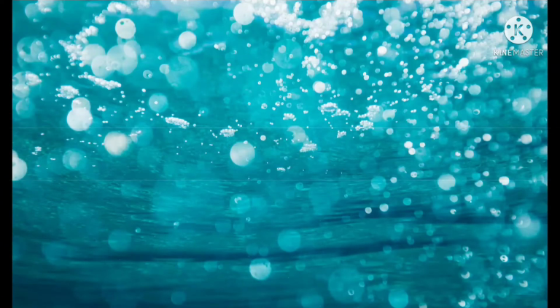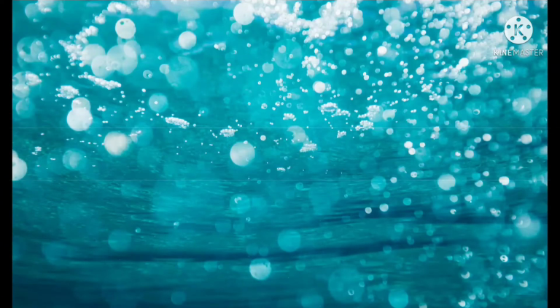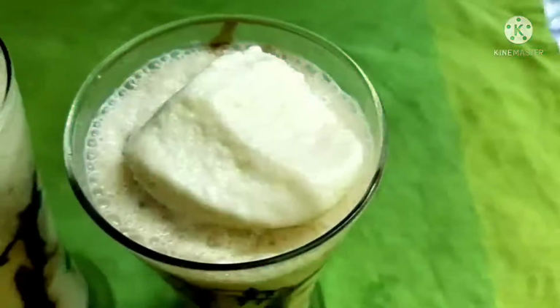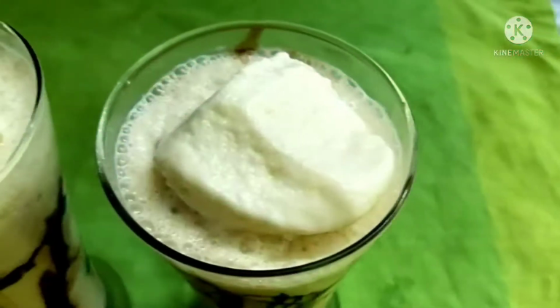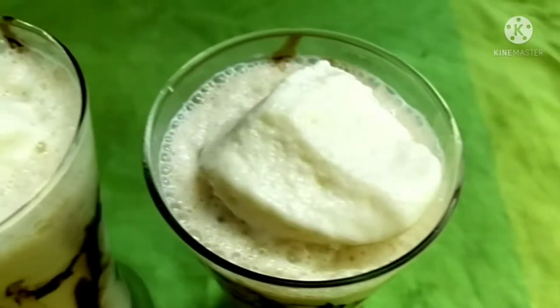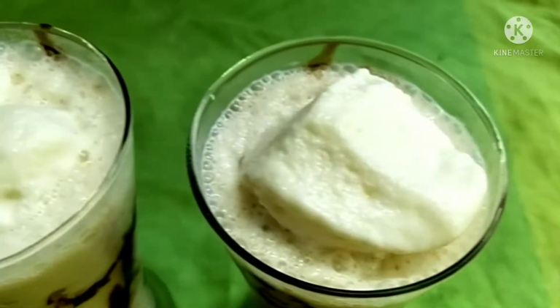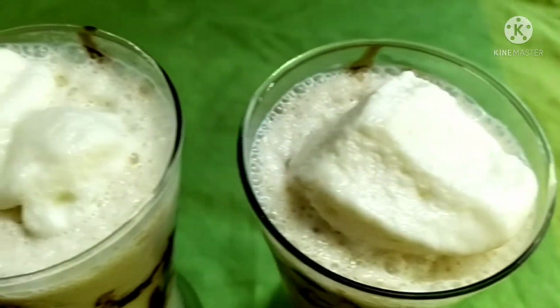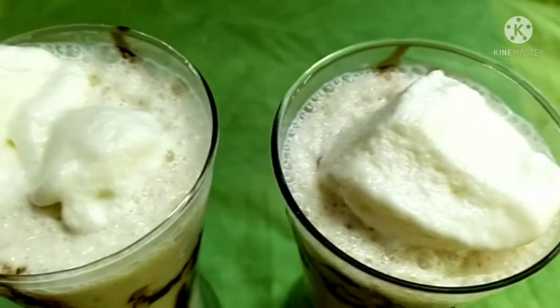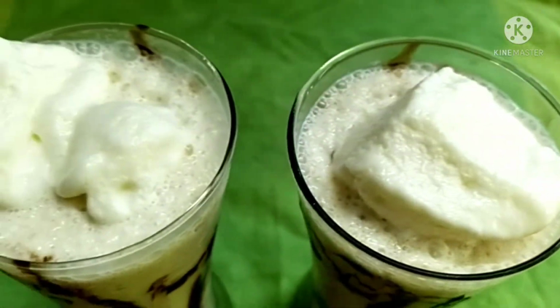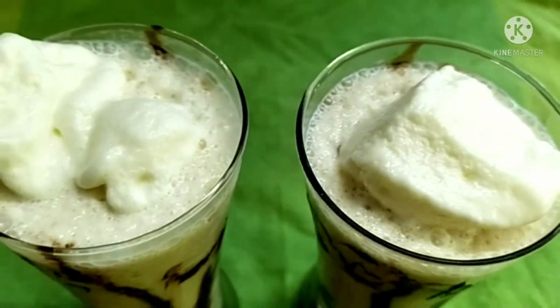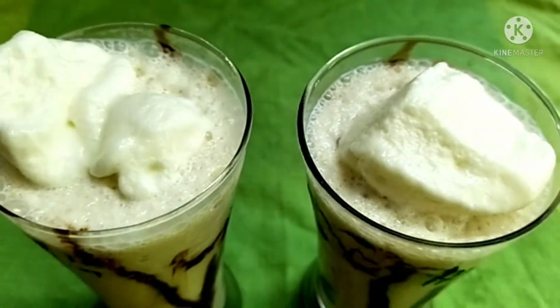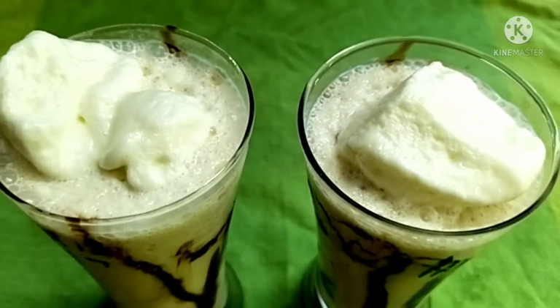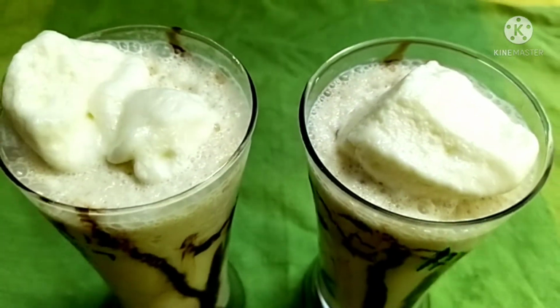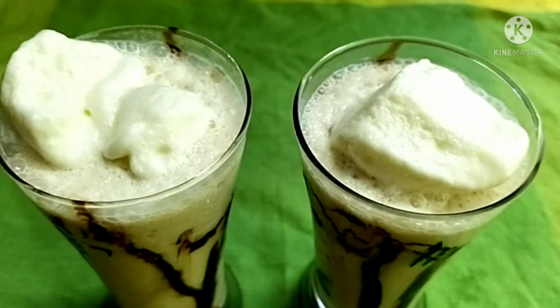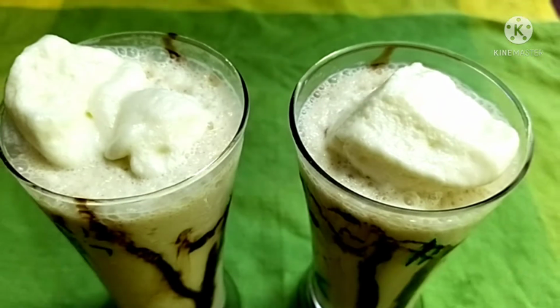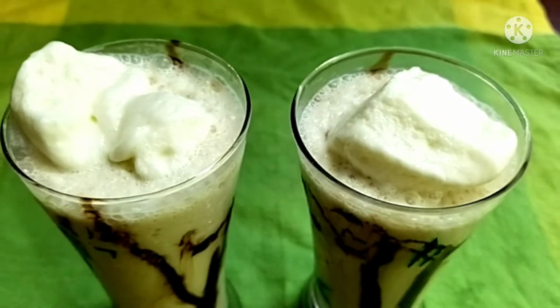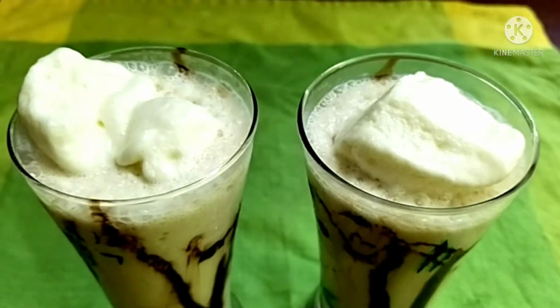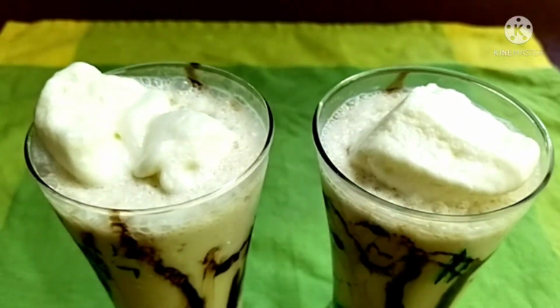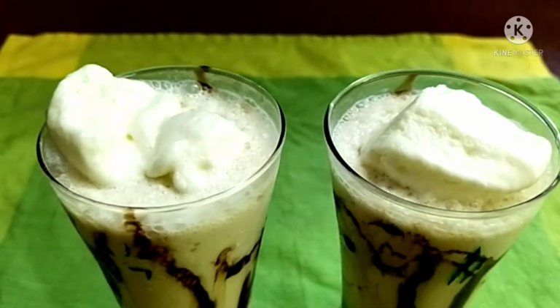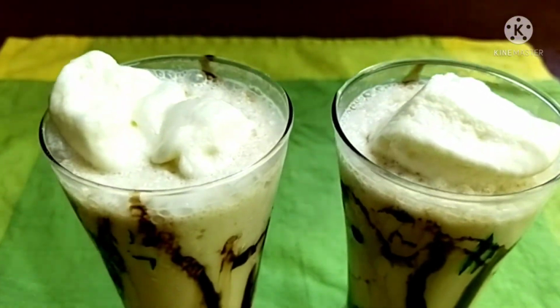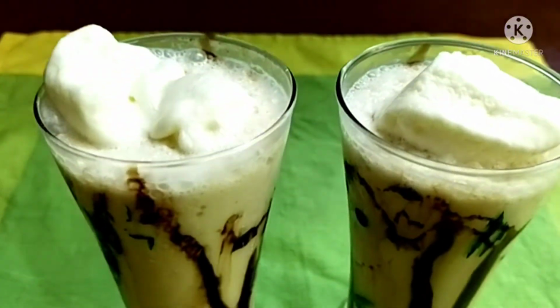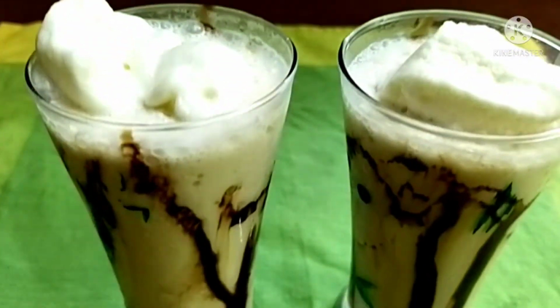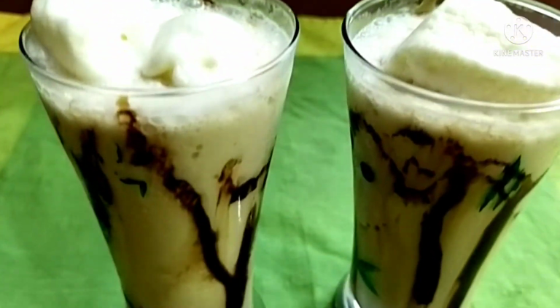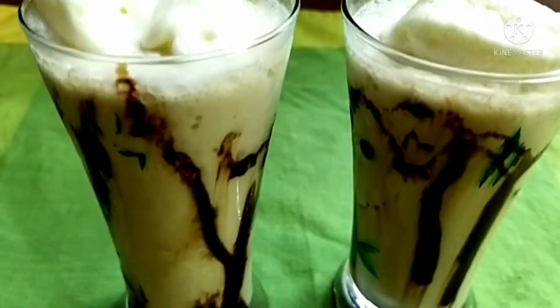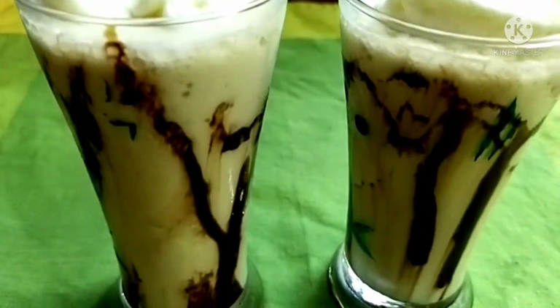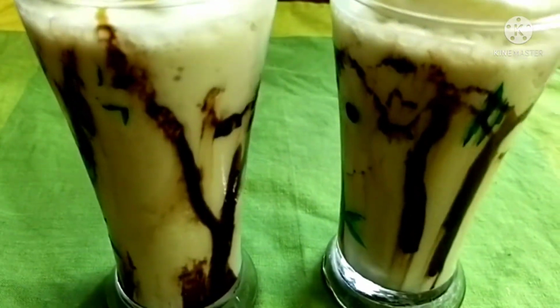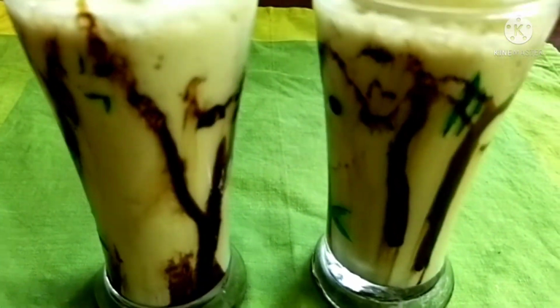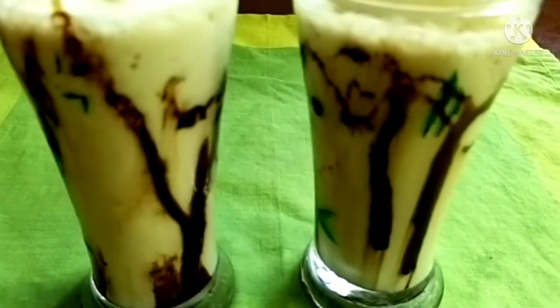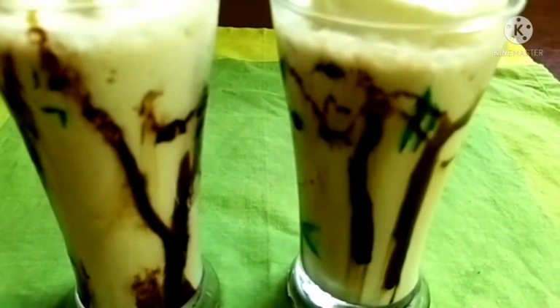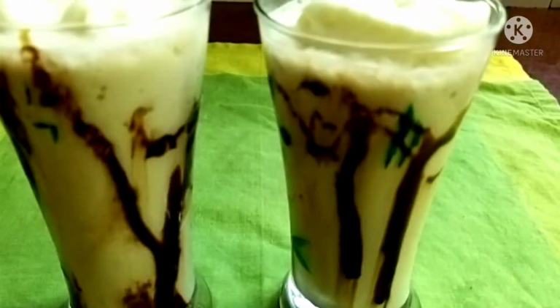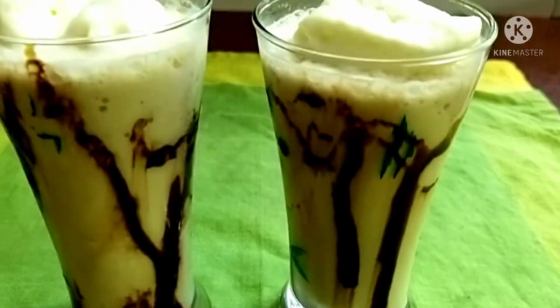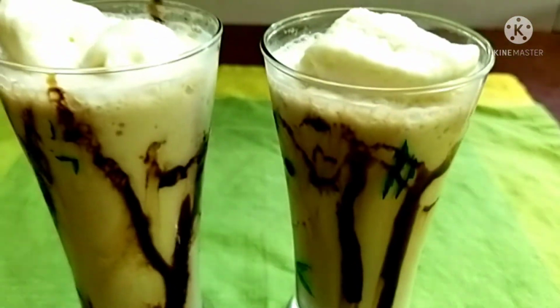Hello friends! Welcome back to my channel. I am going to make a recipe for Sharjah Shake.